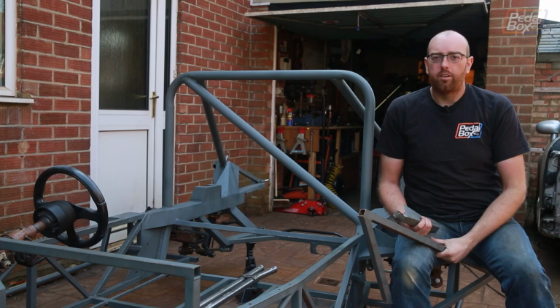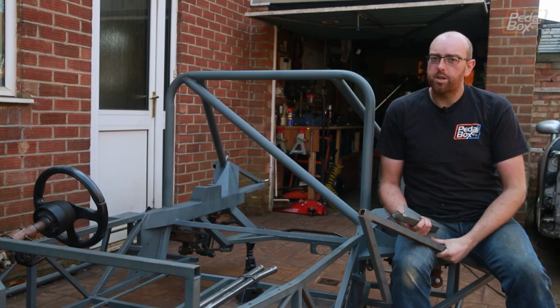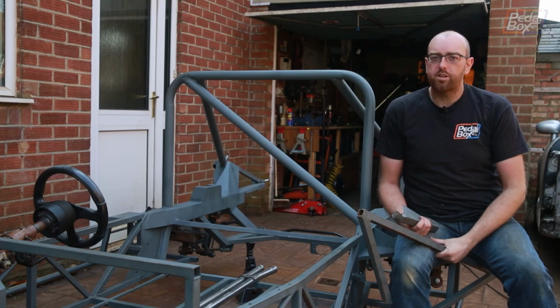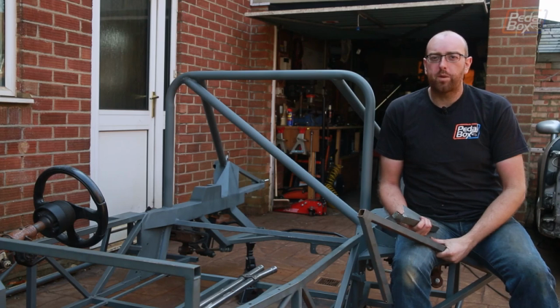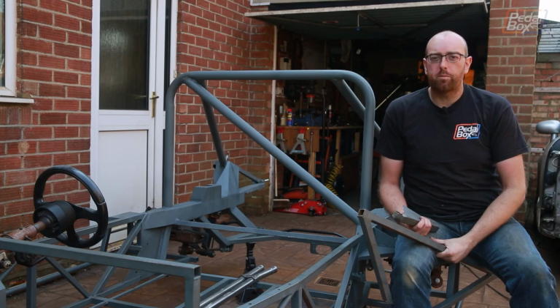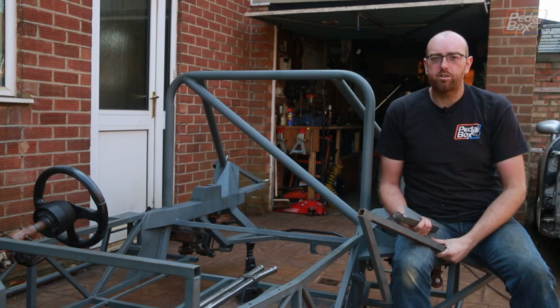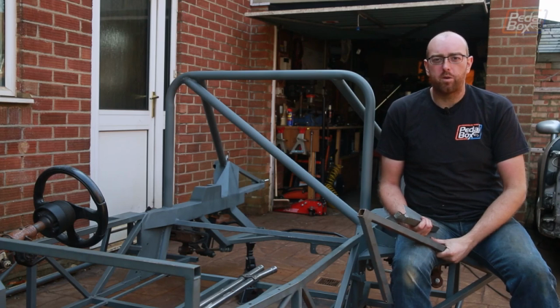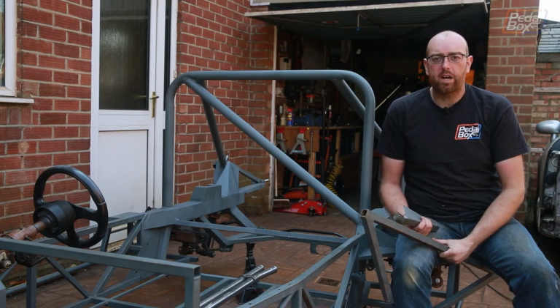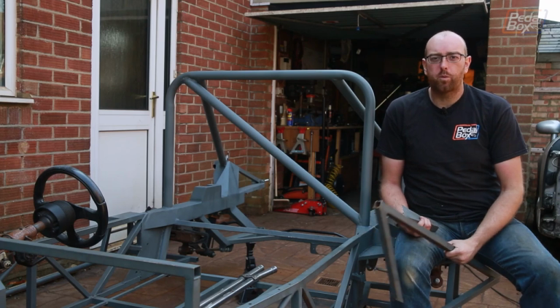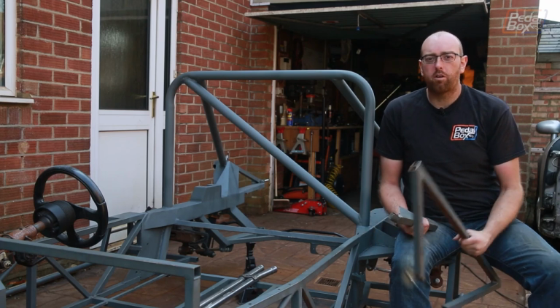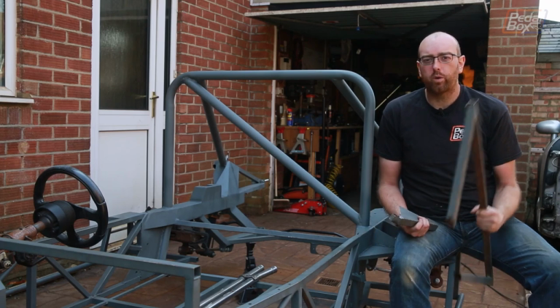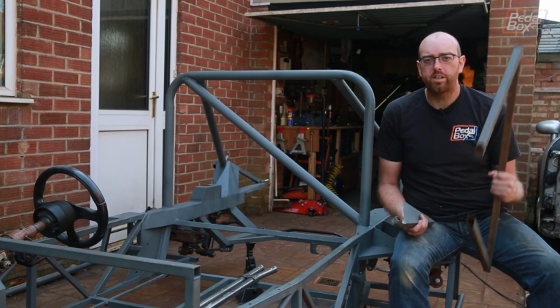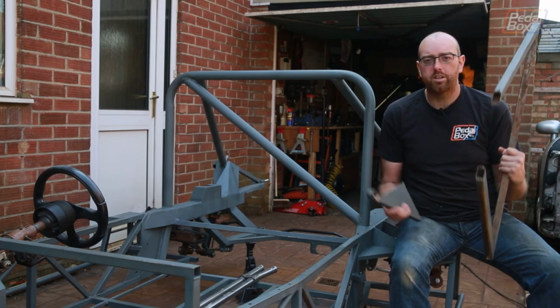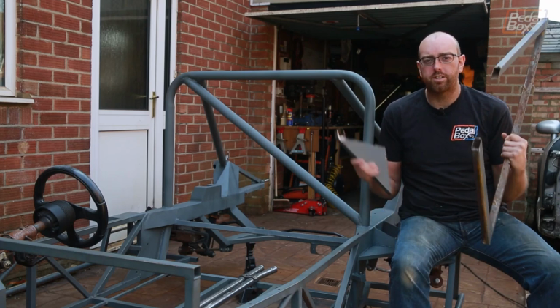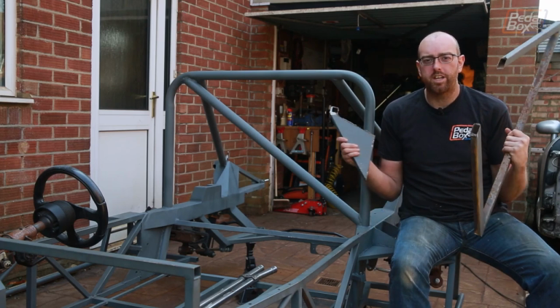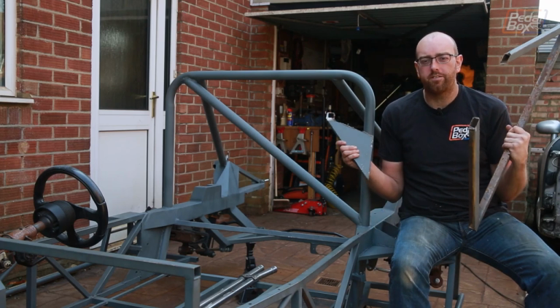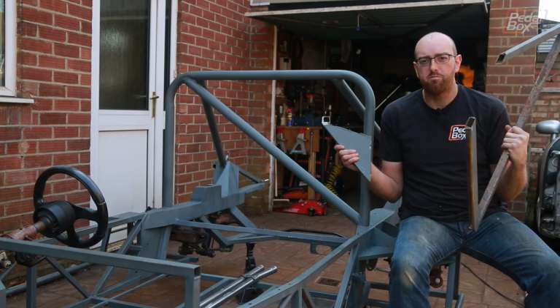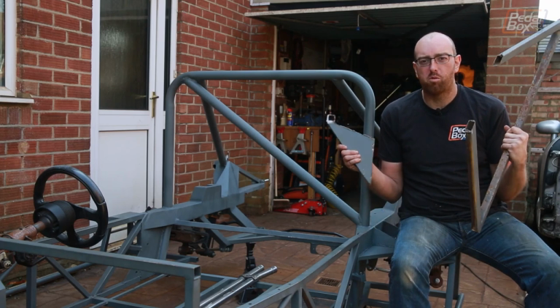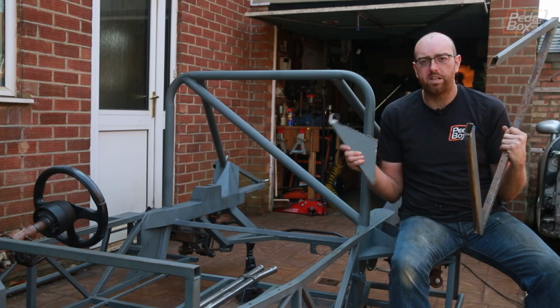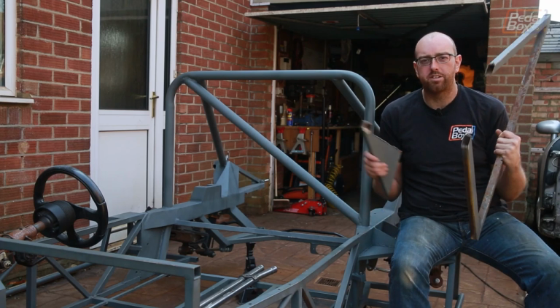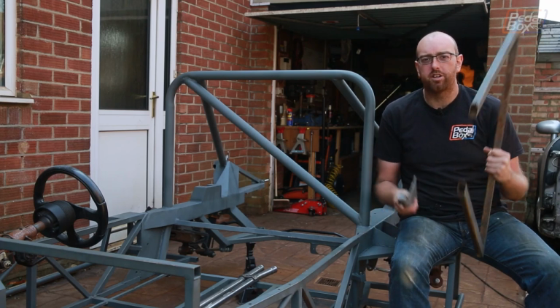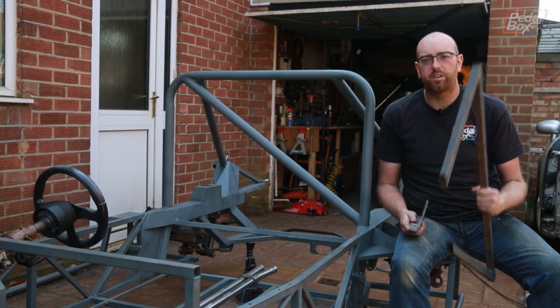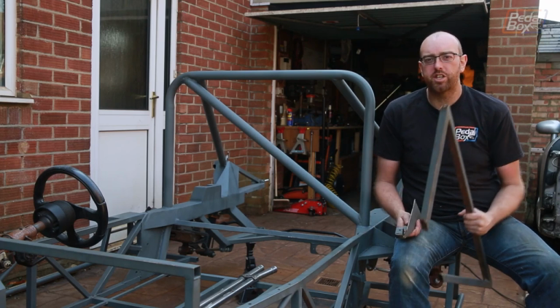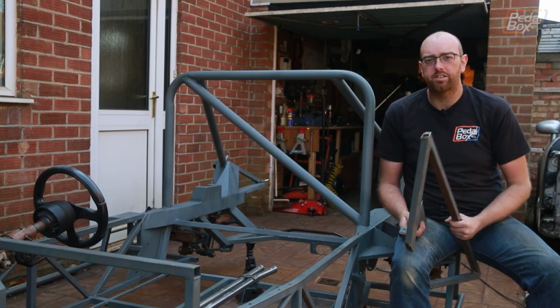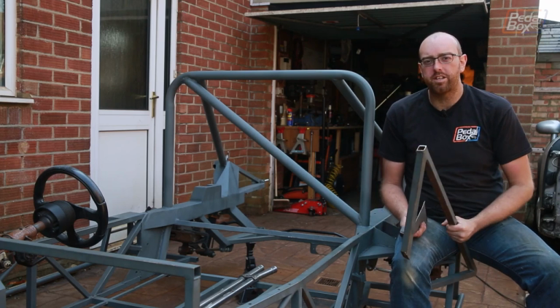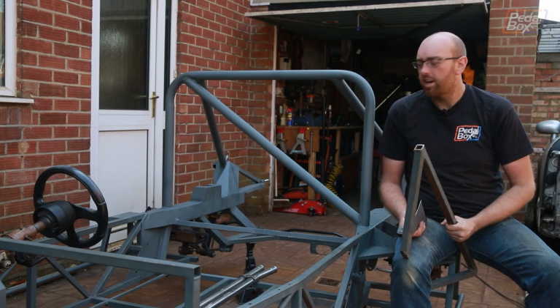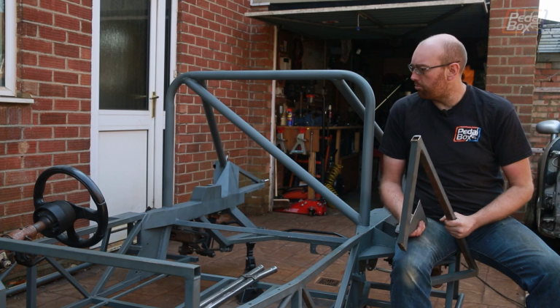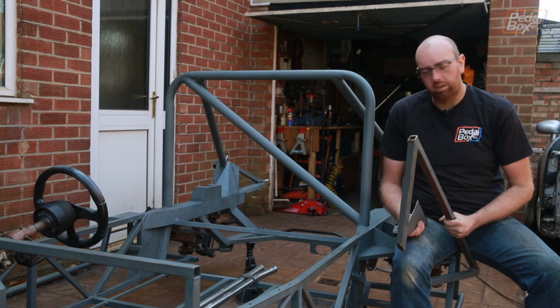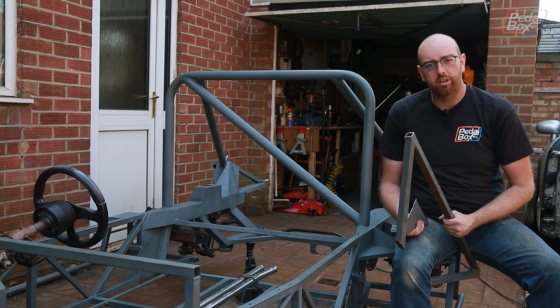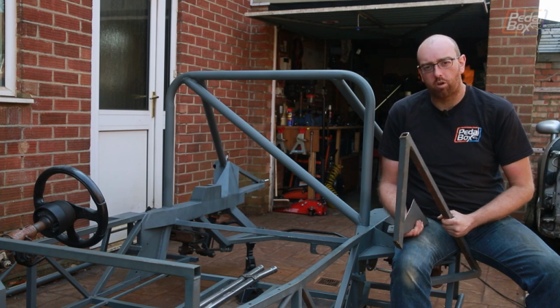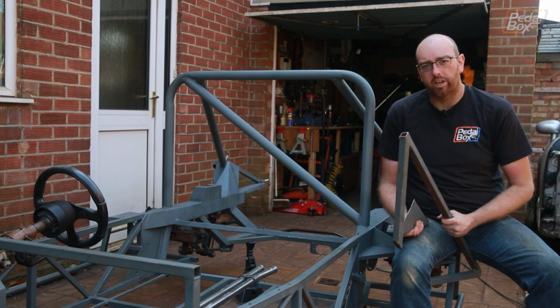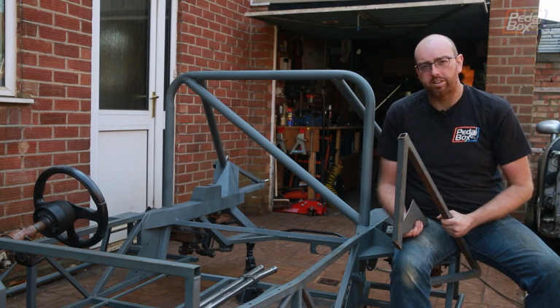On this episode of Pedalbox, we're back to our old ways, cutting even more pieces off our chassis and building a roll cage.